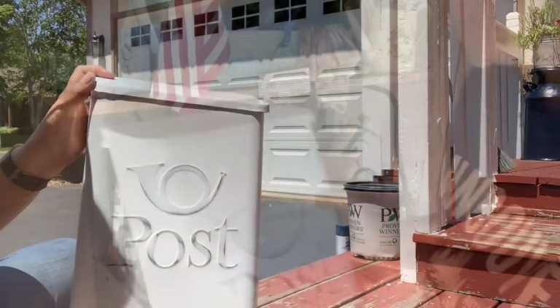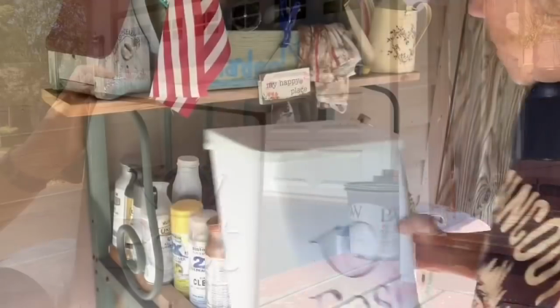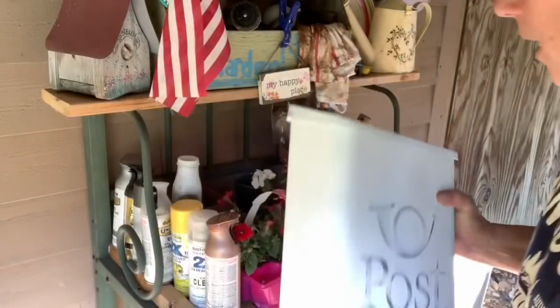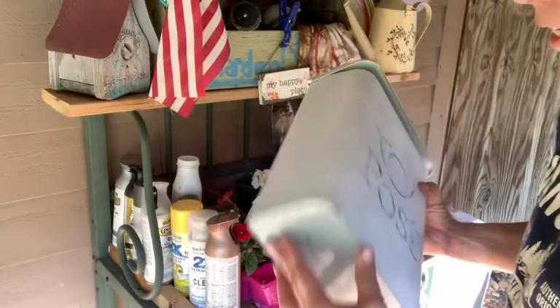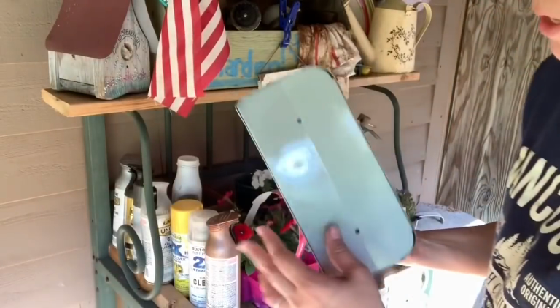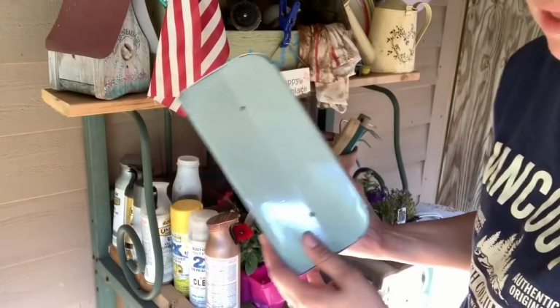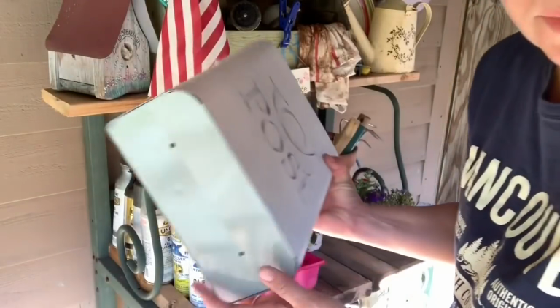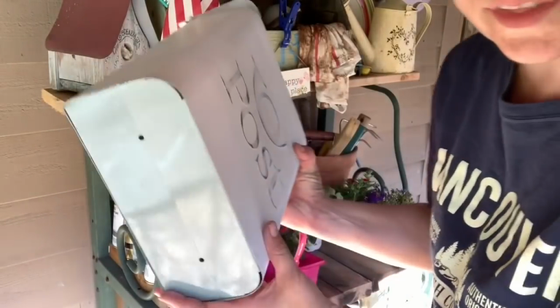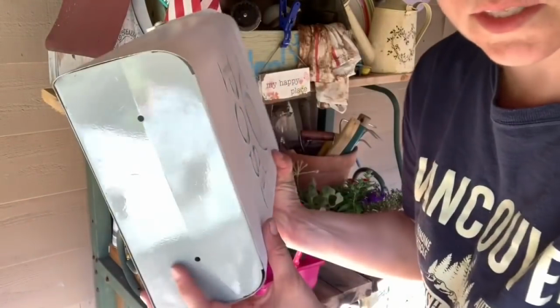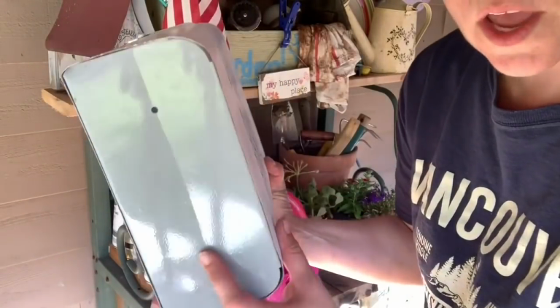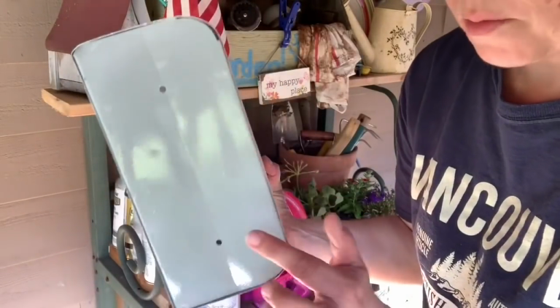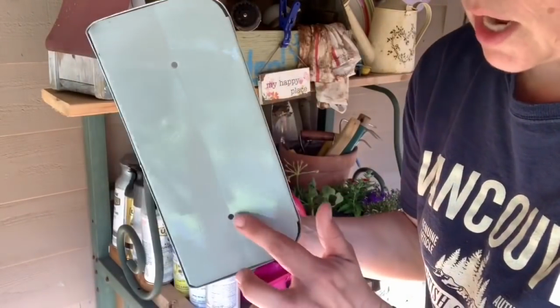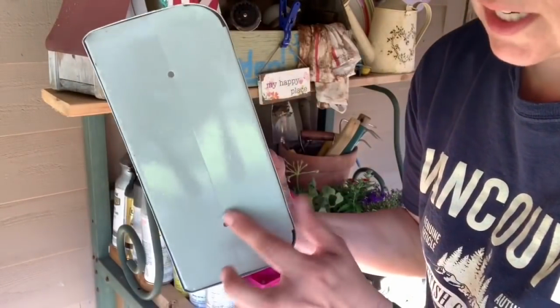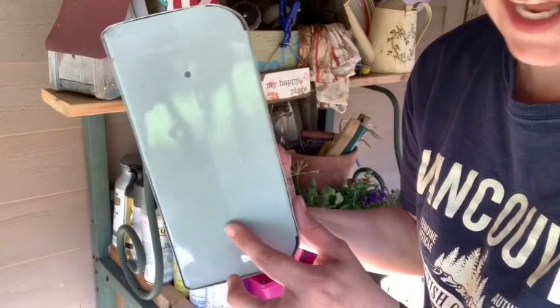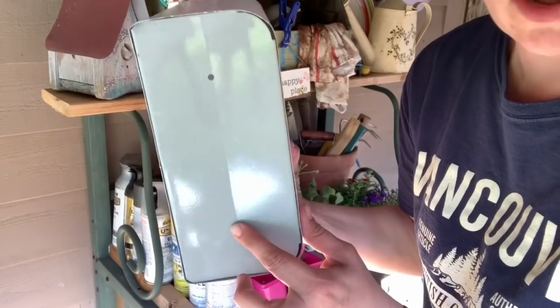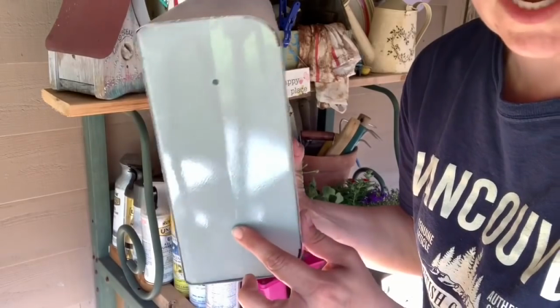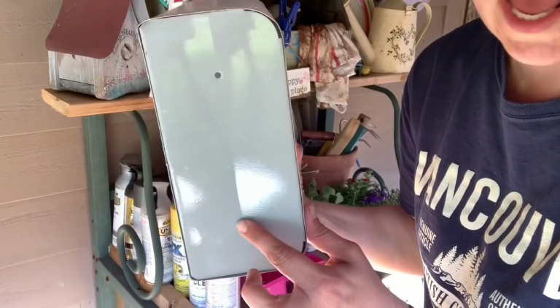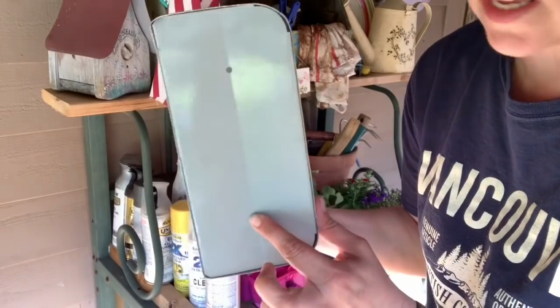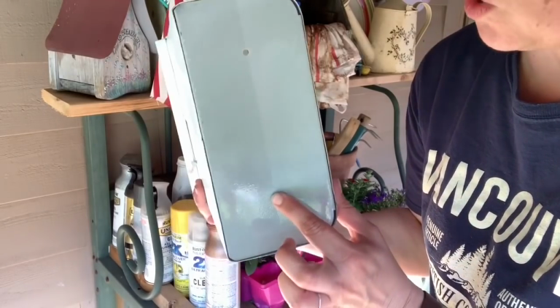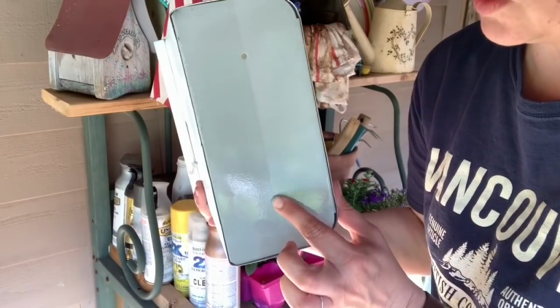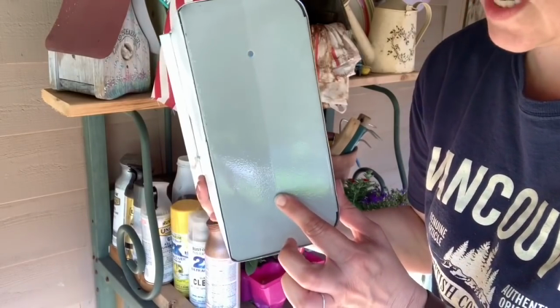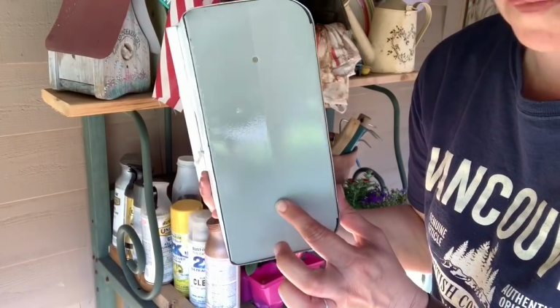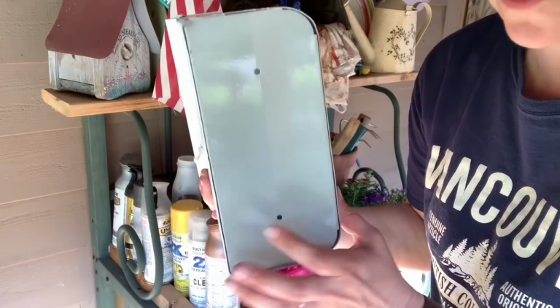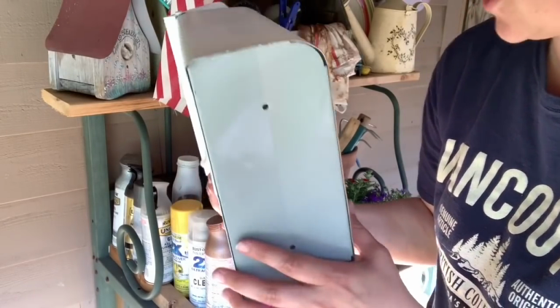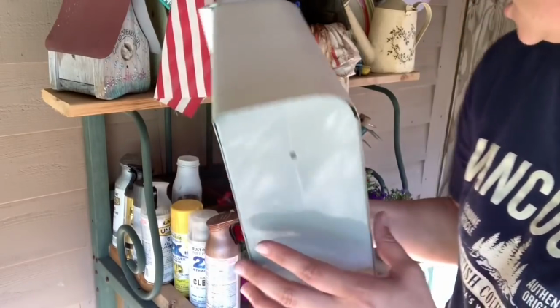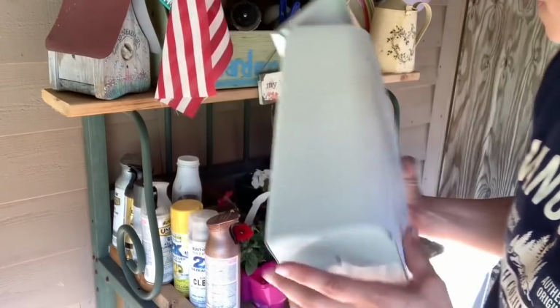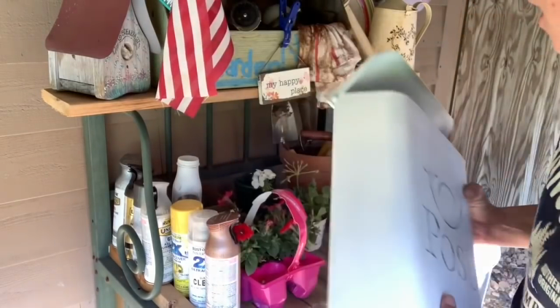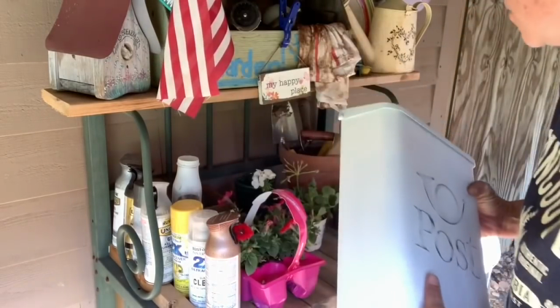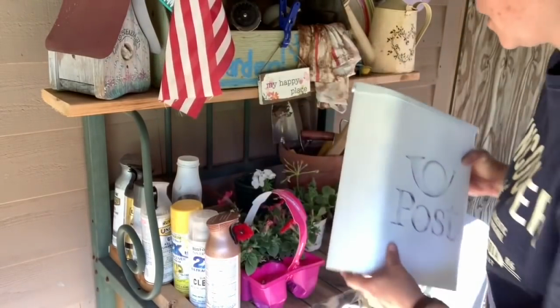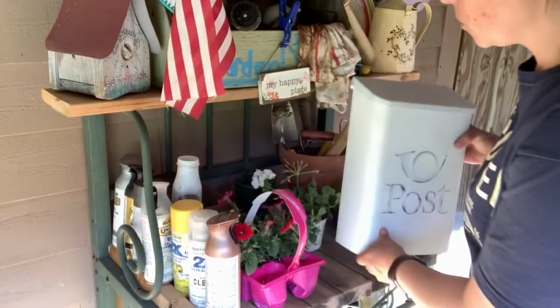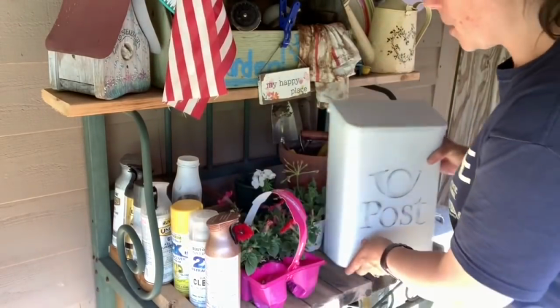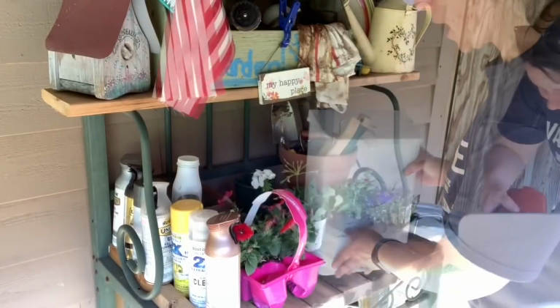Now I'm going to plant it. The good thing about this project is that it already has holes in it for drainage, so I don't have to worry about that.